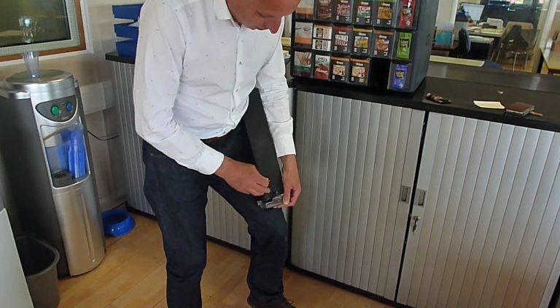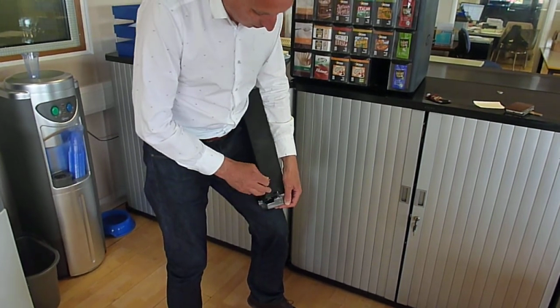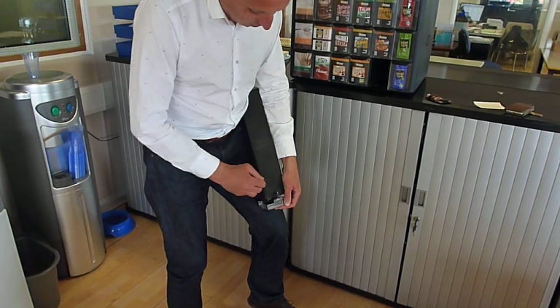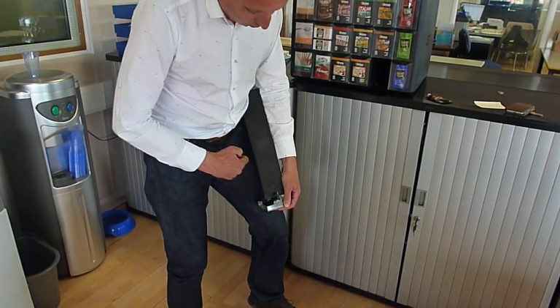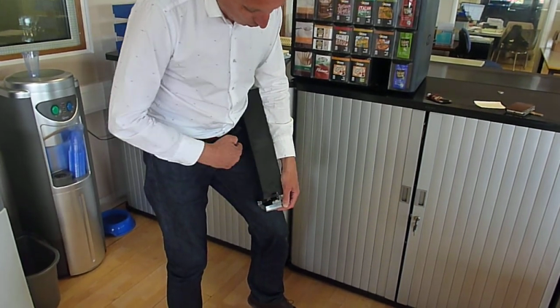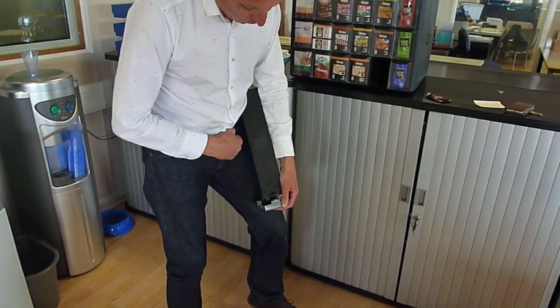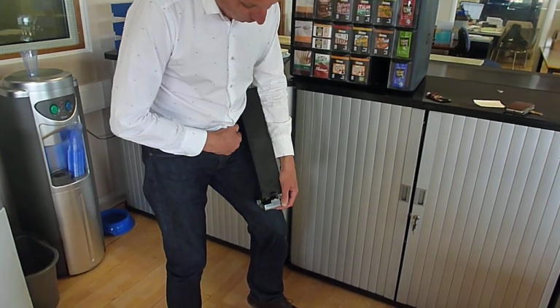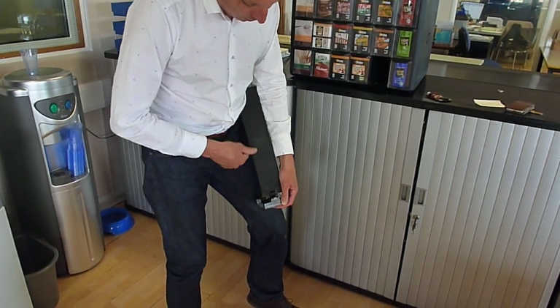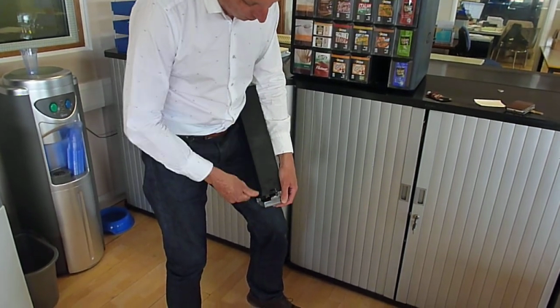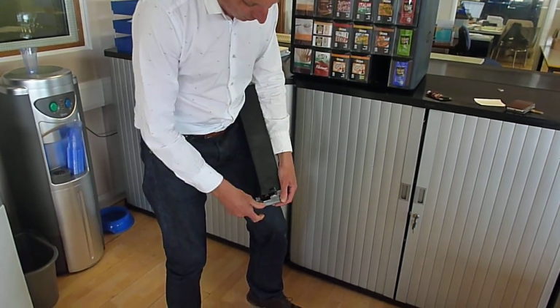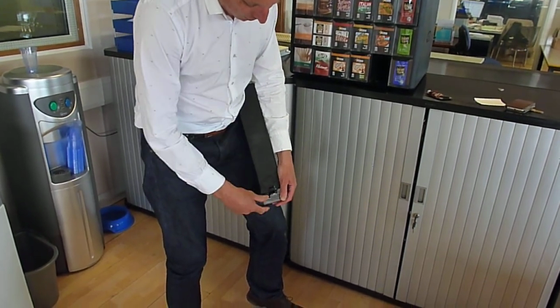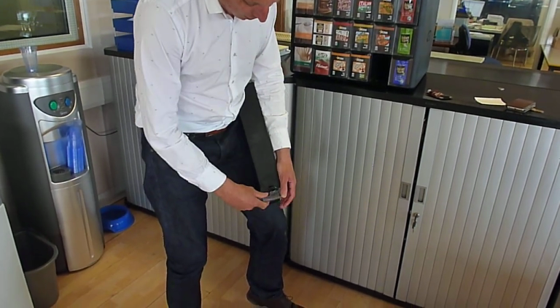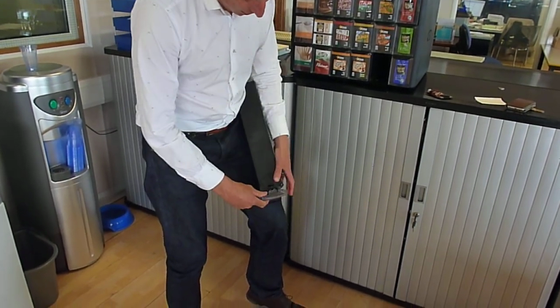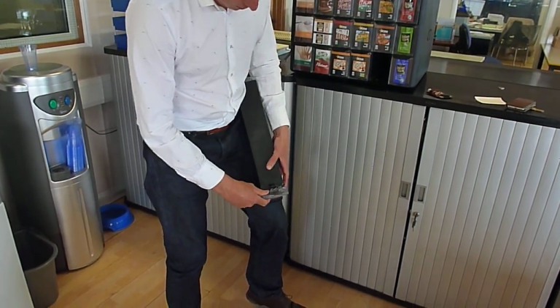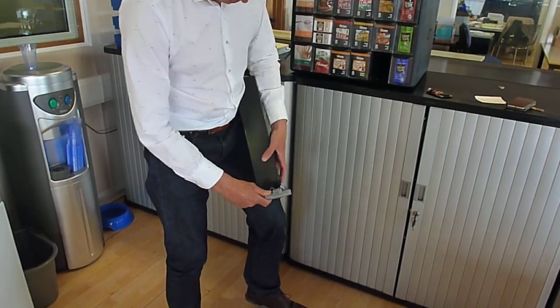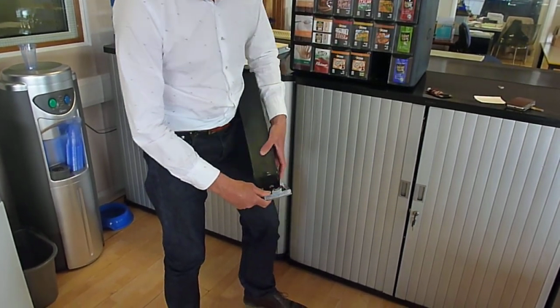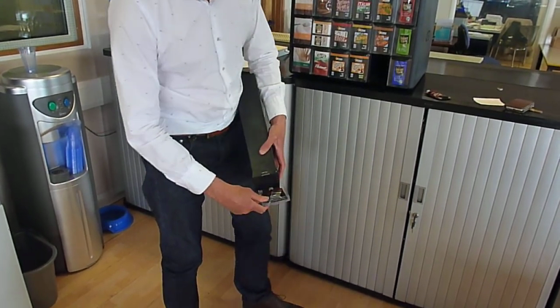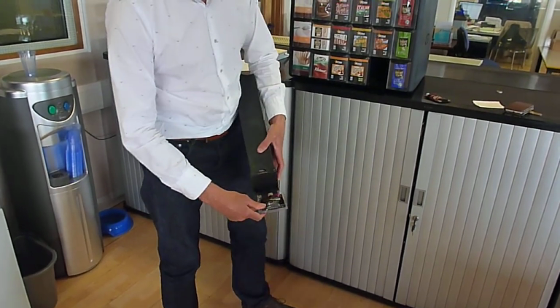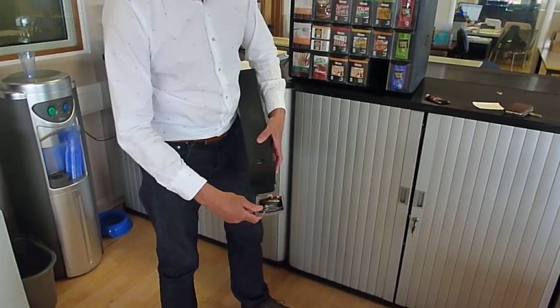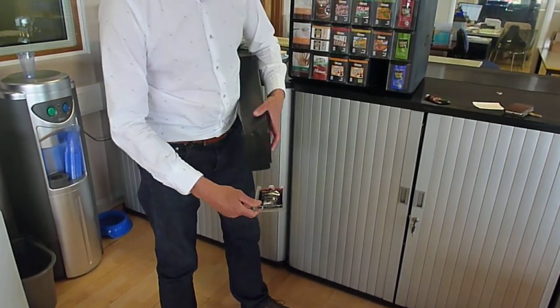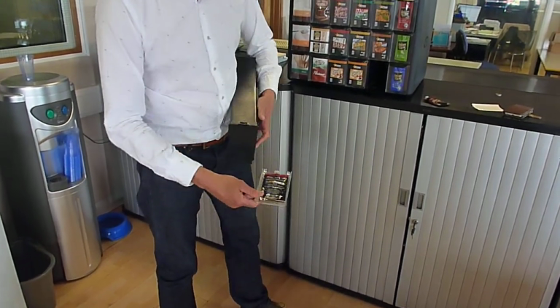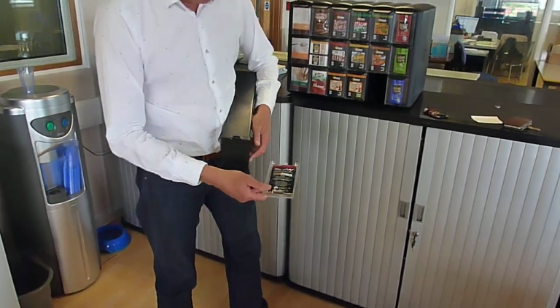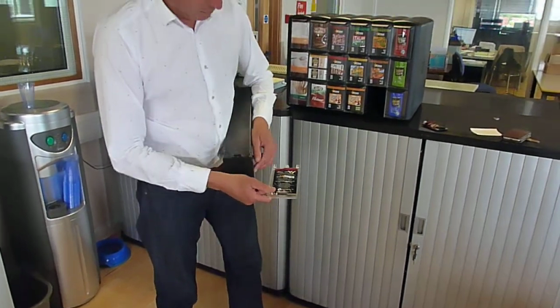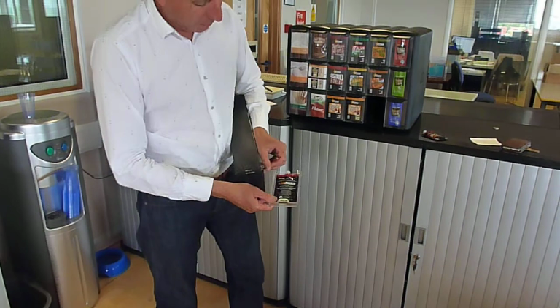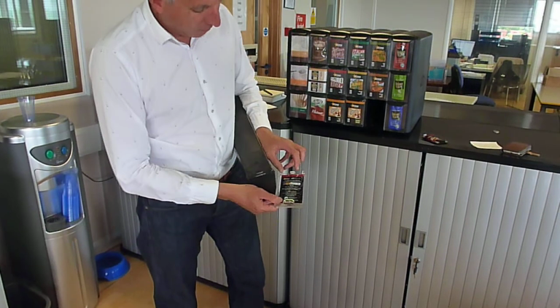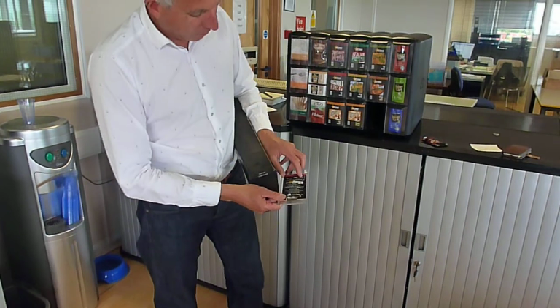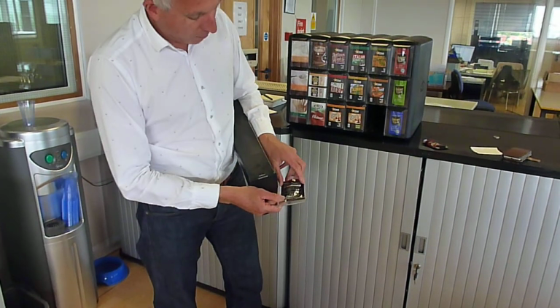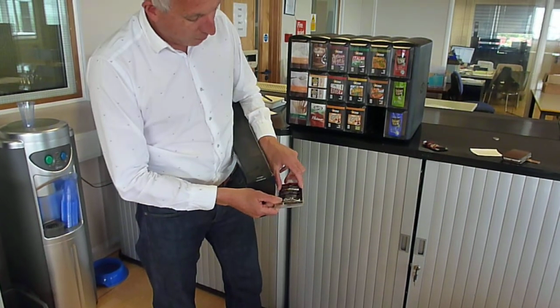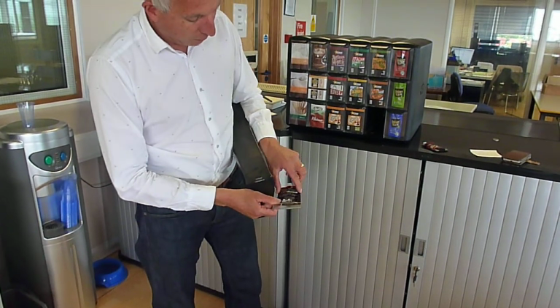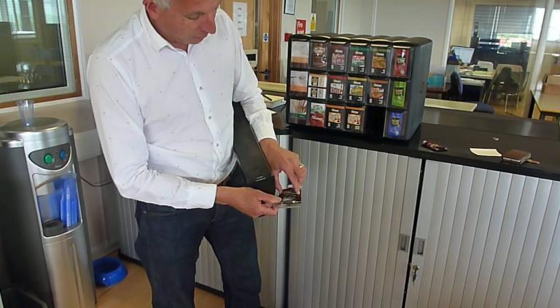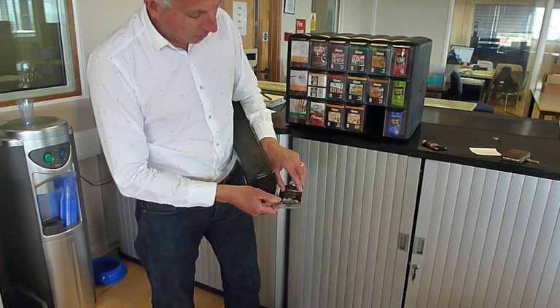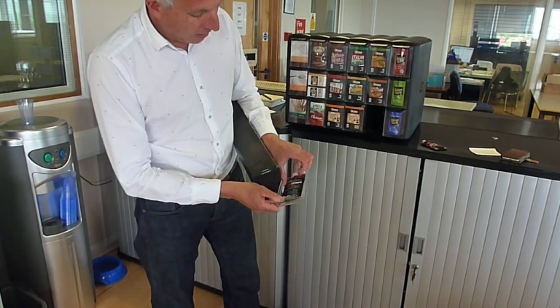Pour the front plastic part out. Remove the sachet.